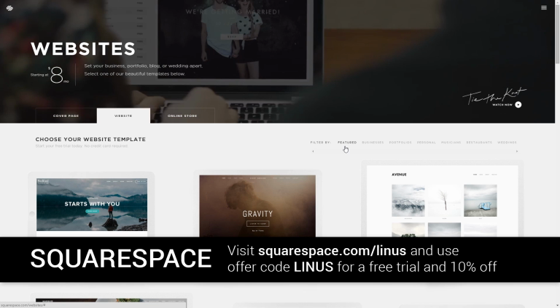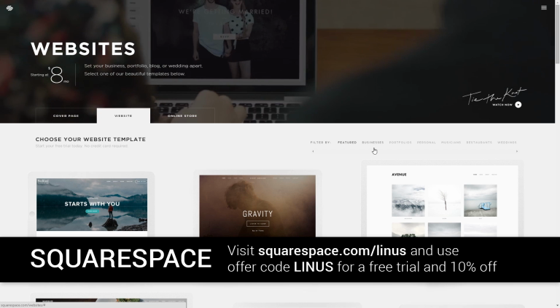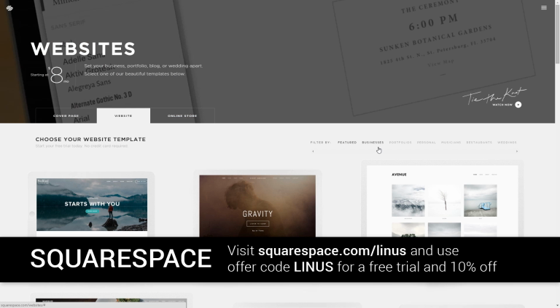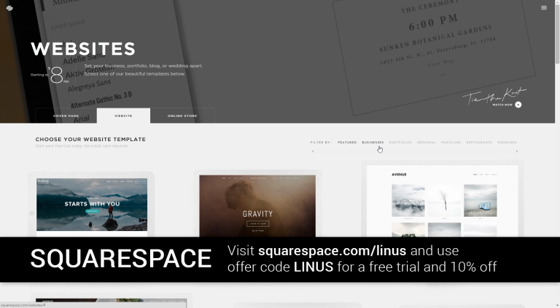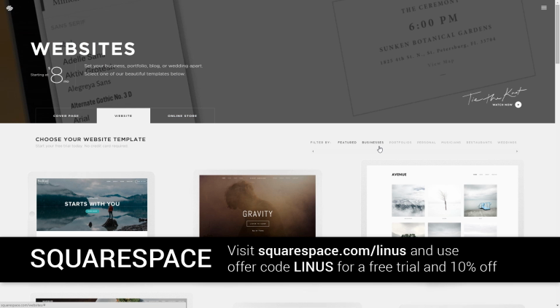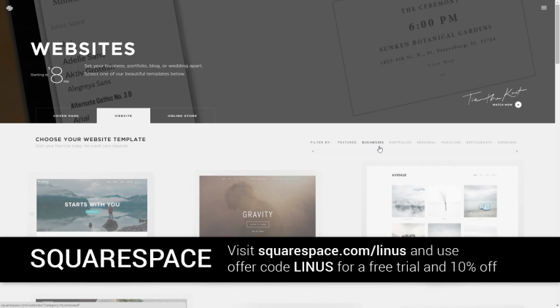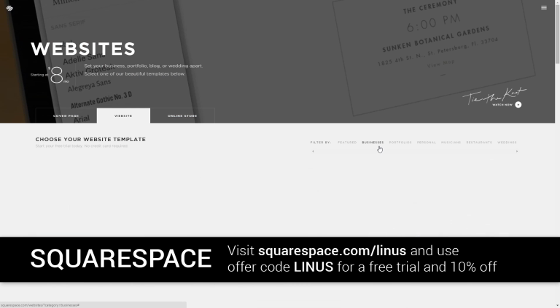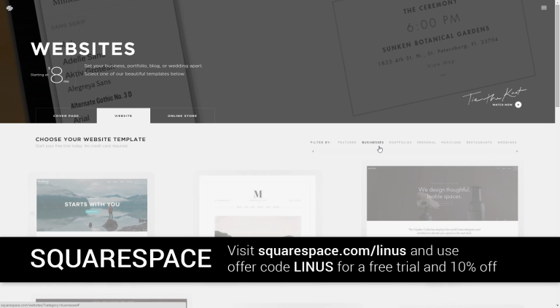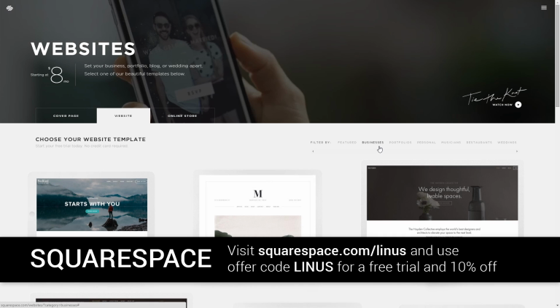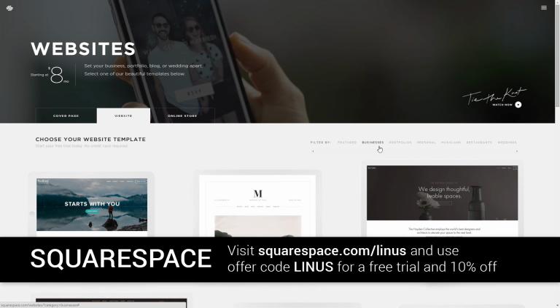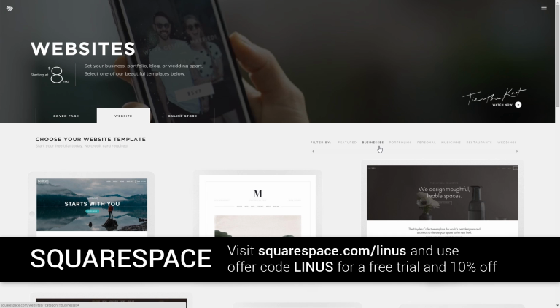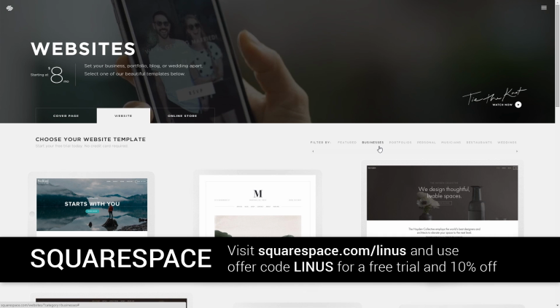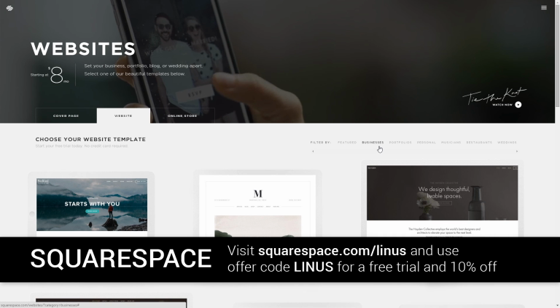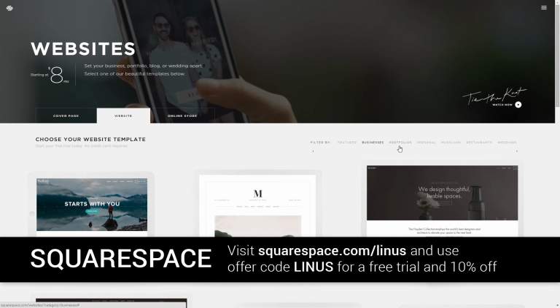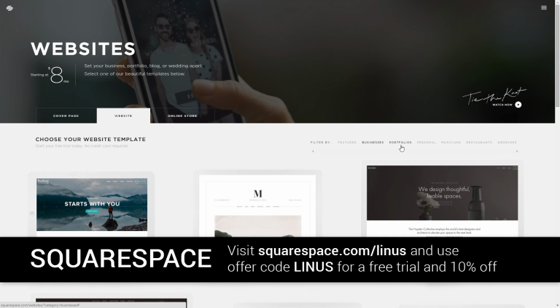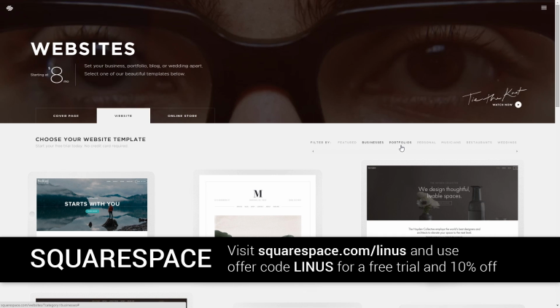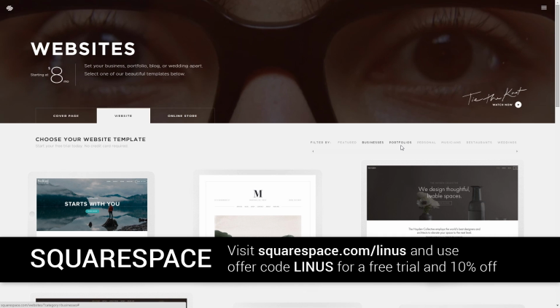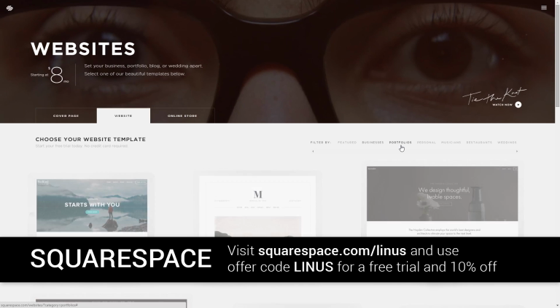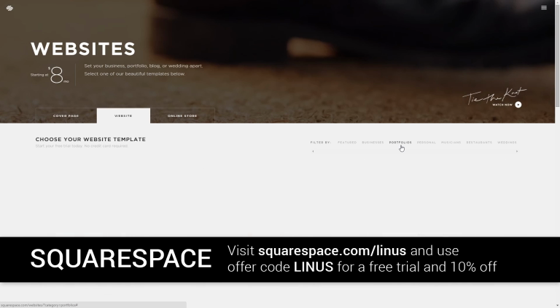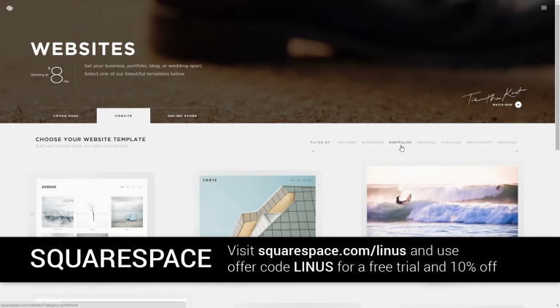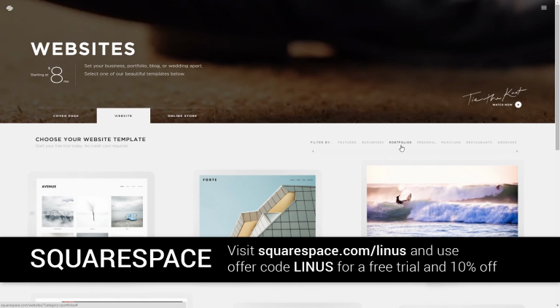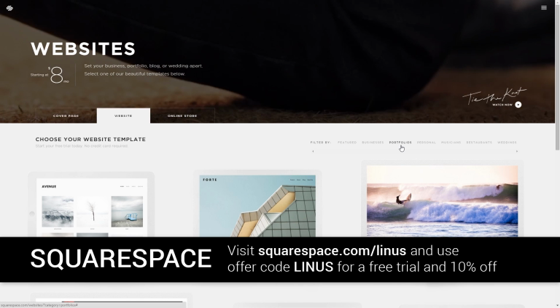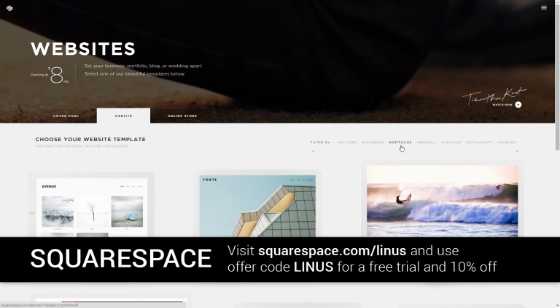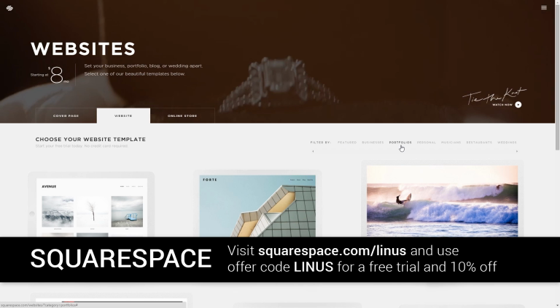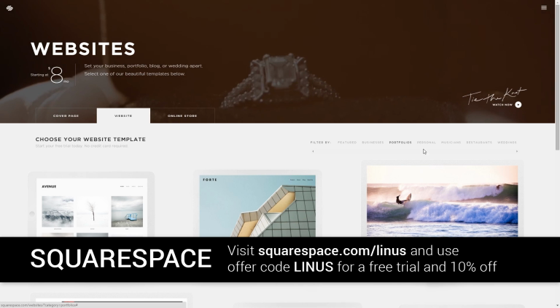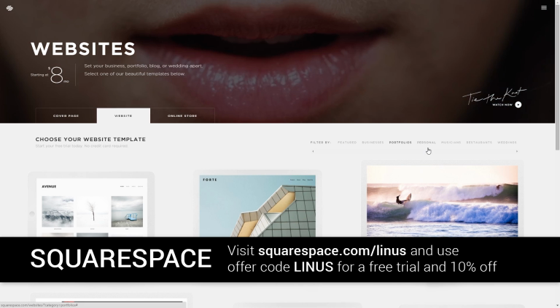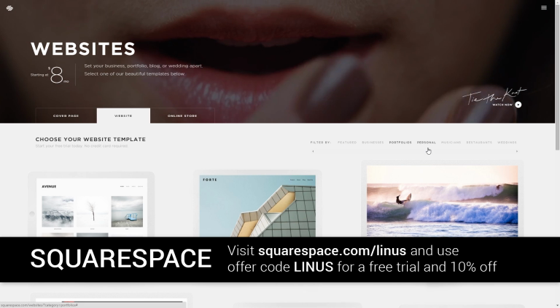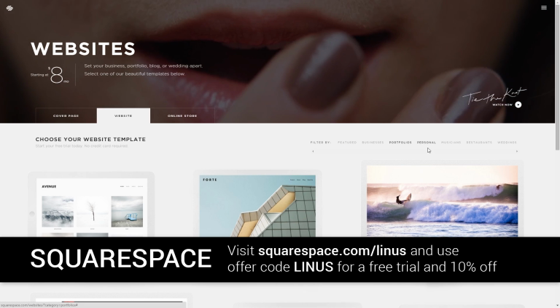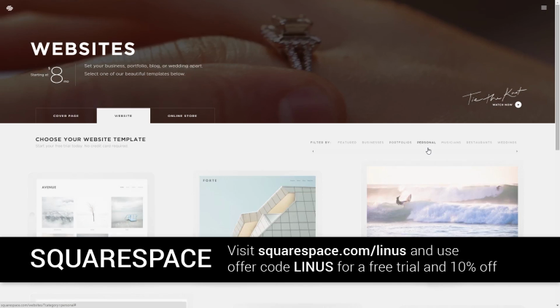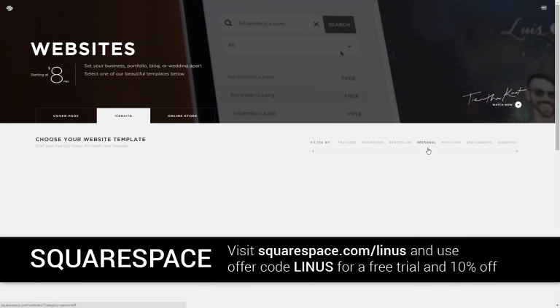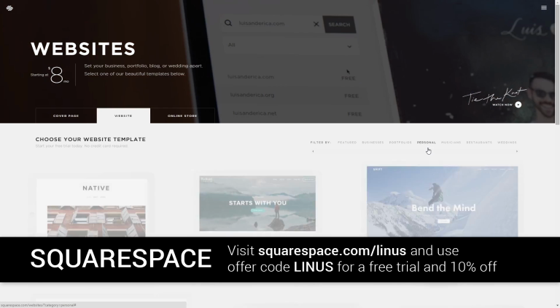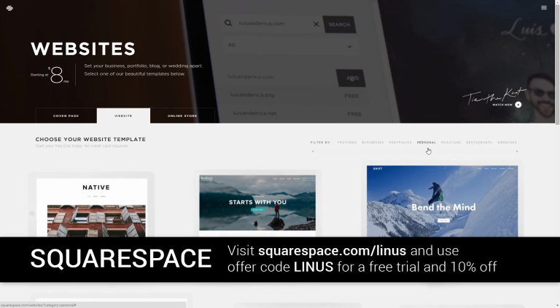Thanks to Squarespace for sending us to CES 2016 this year. Check them out from the link below and build yourself a beautiful website.